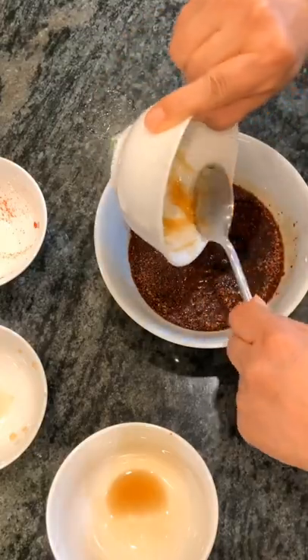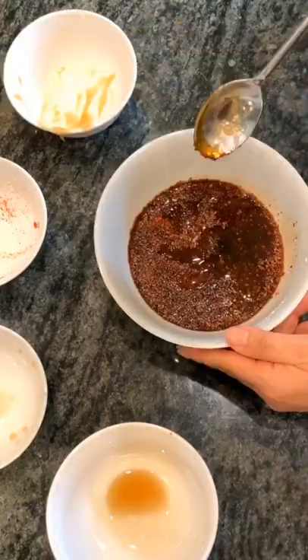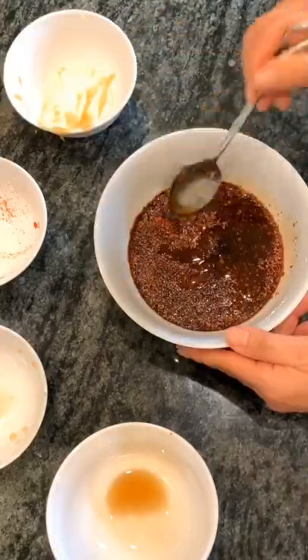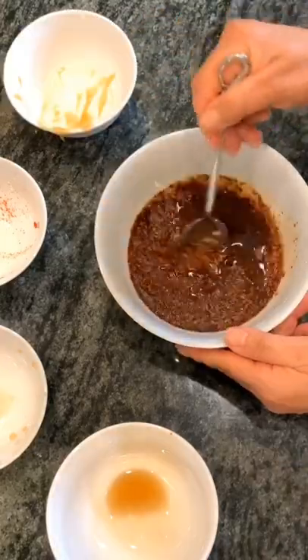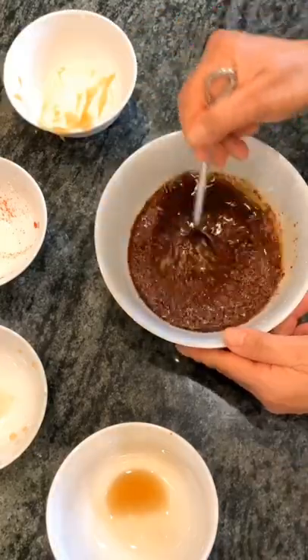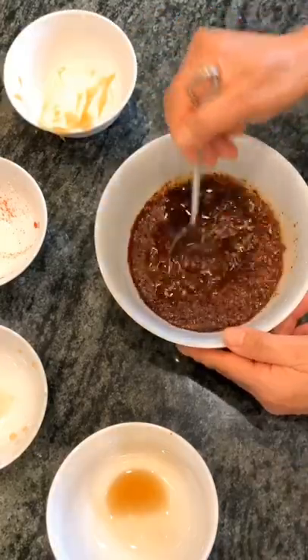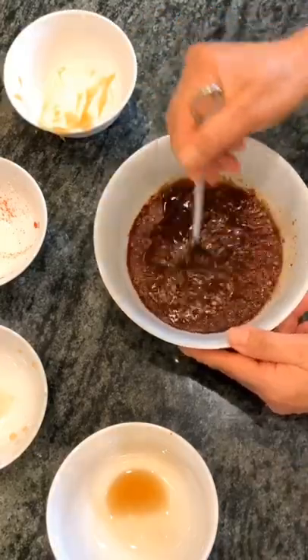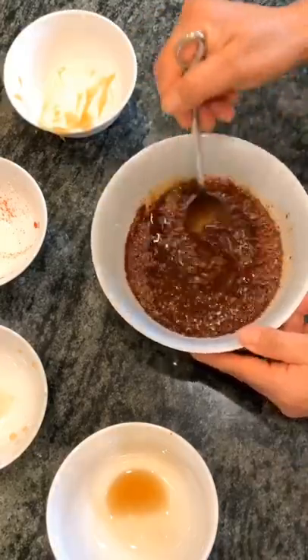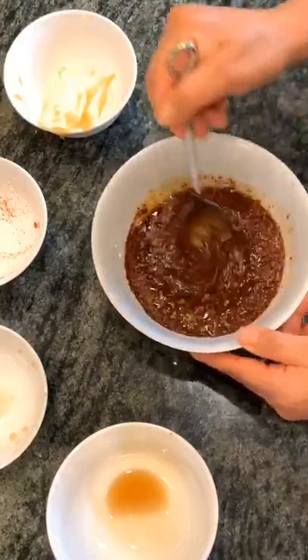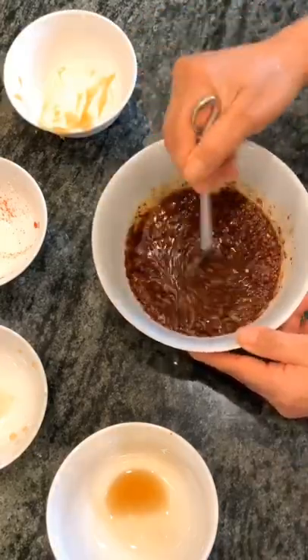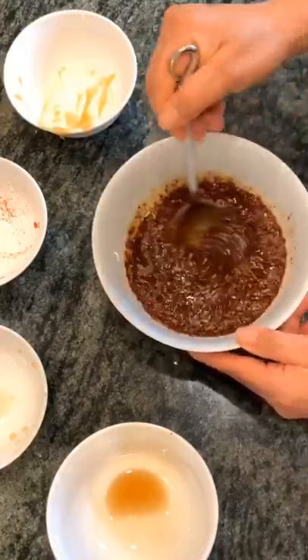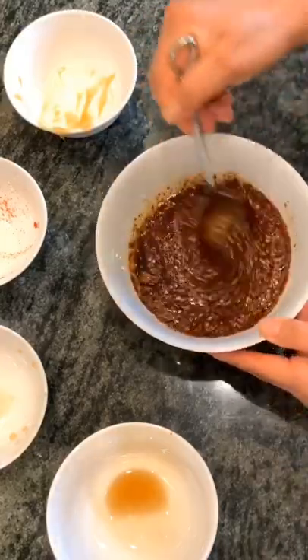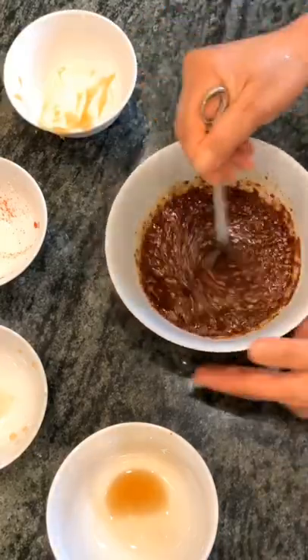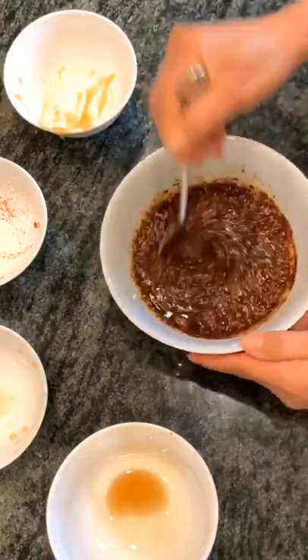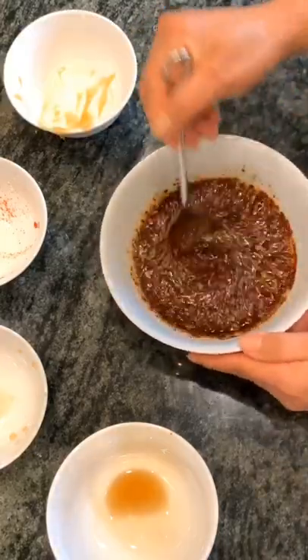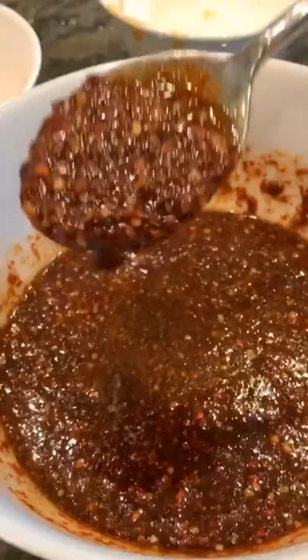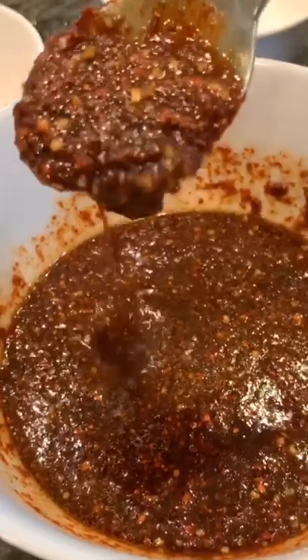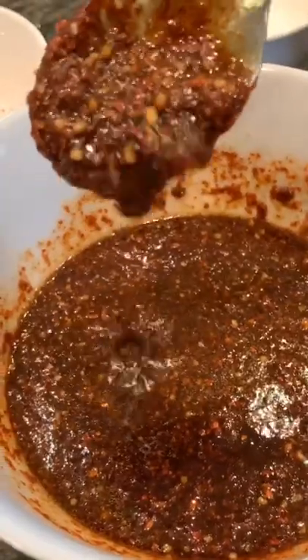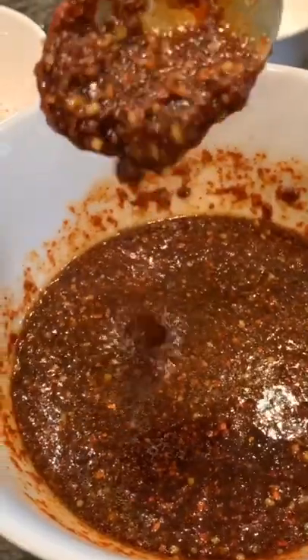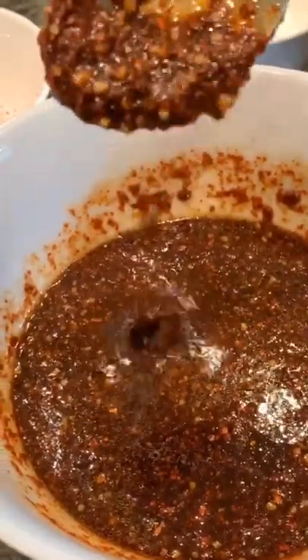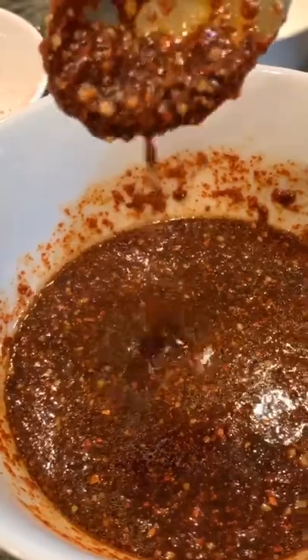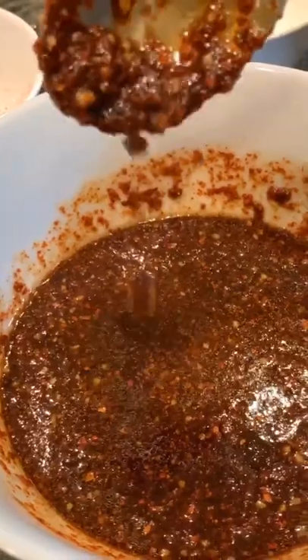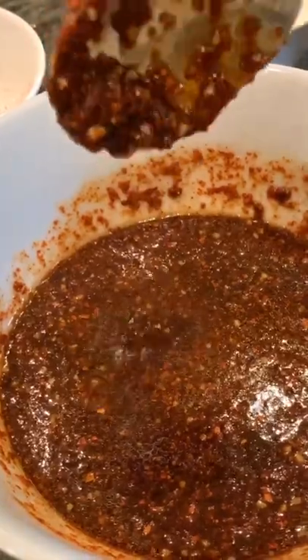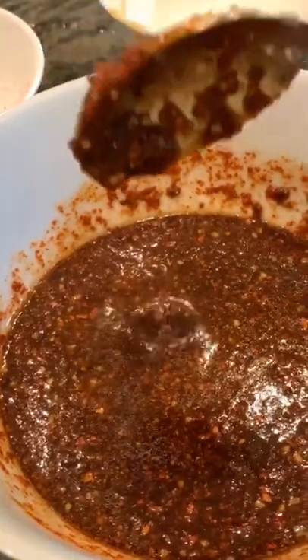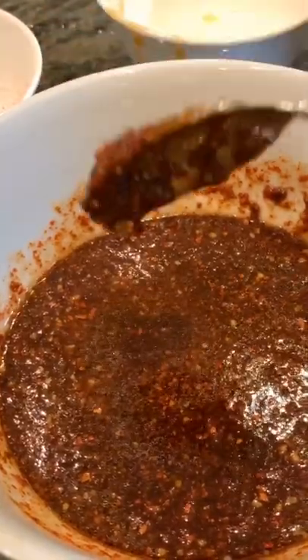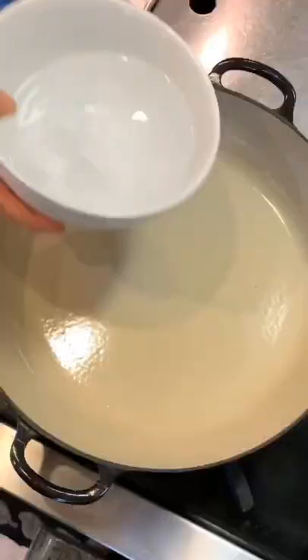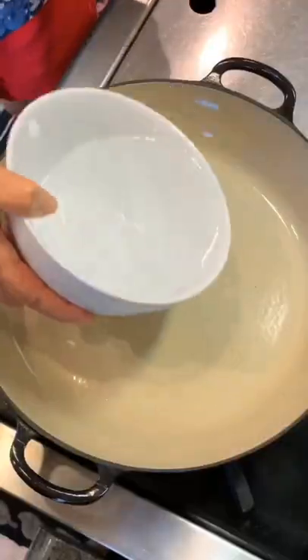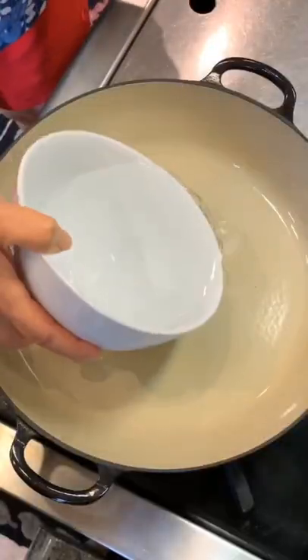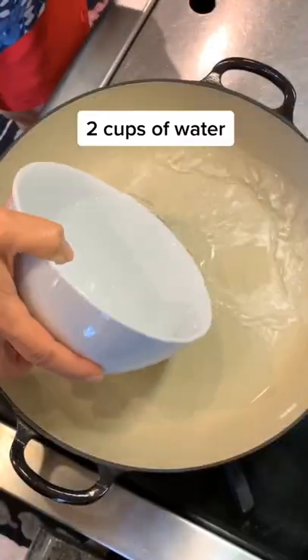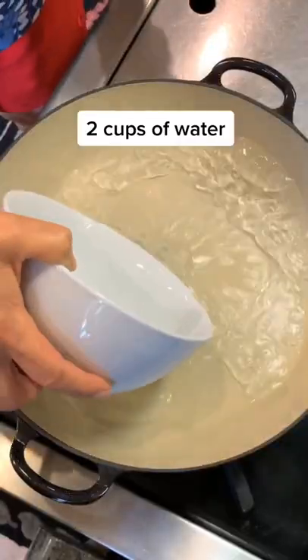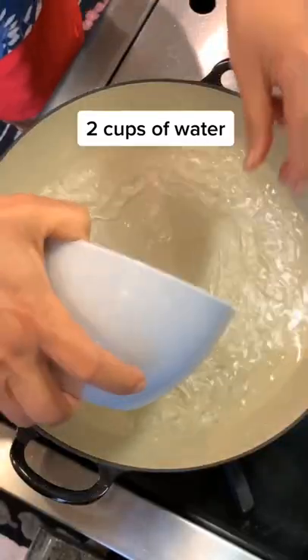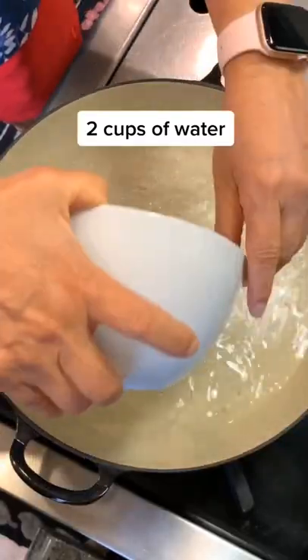Then you're going to mix this sauce up real nice because that's going to be your secret sauce — and look how good it is.